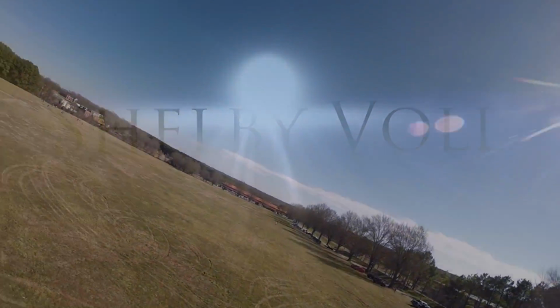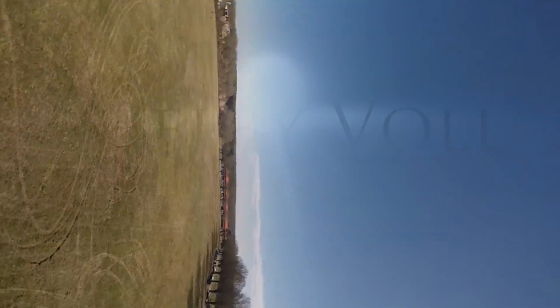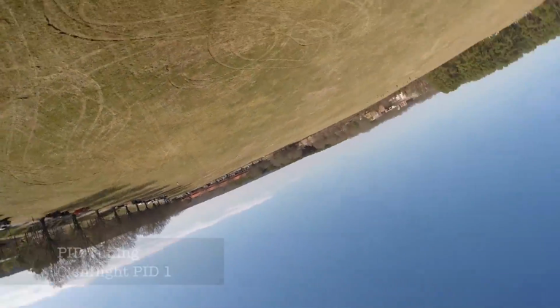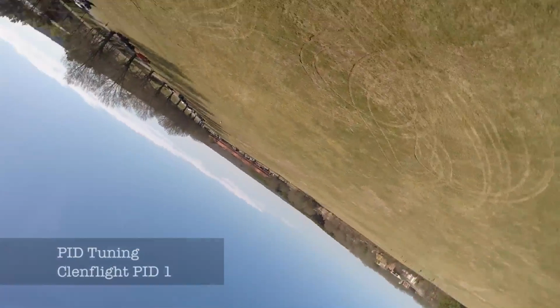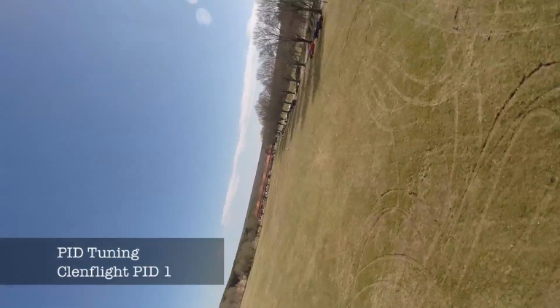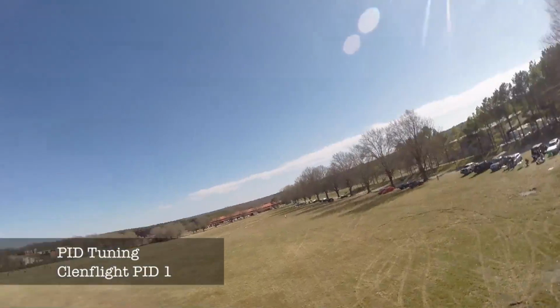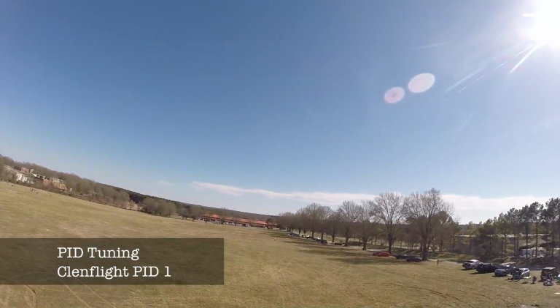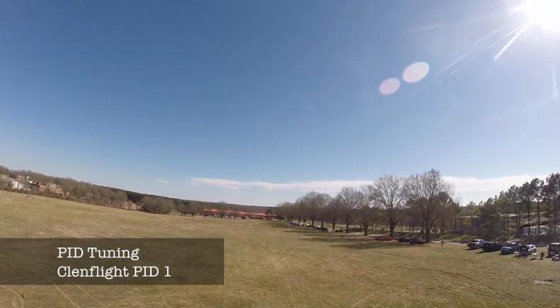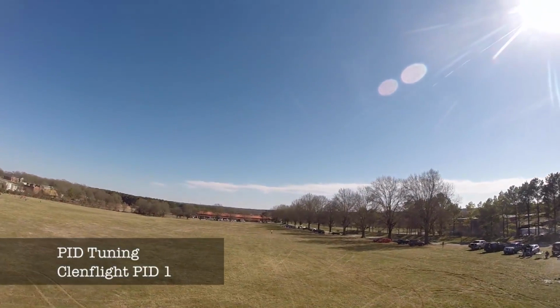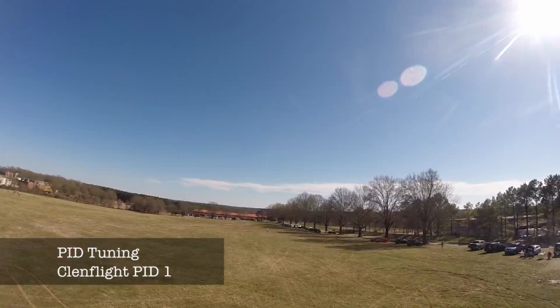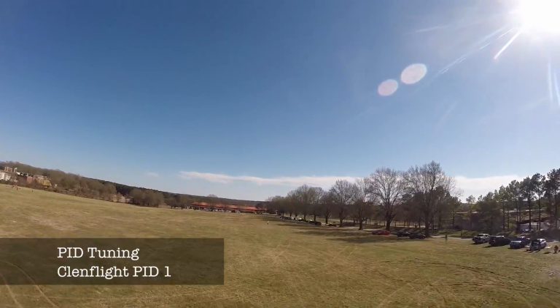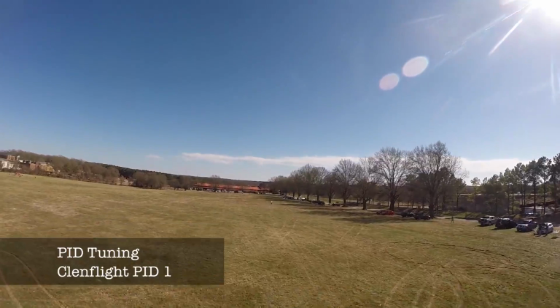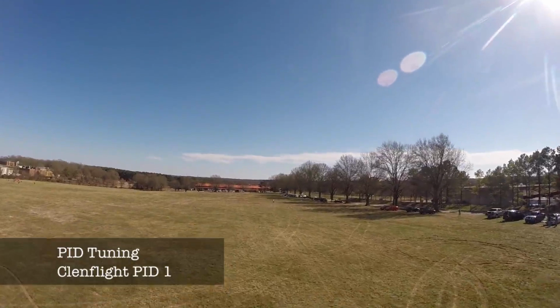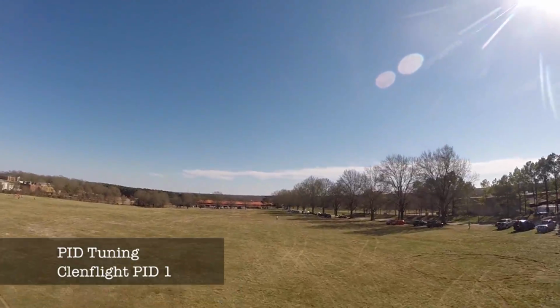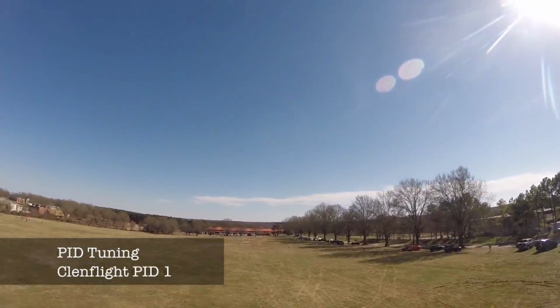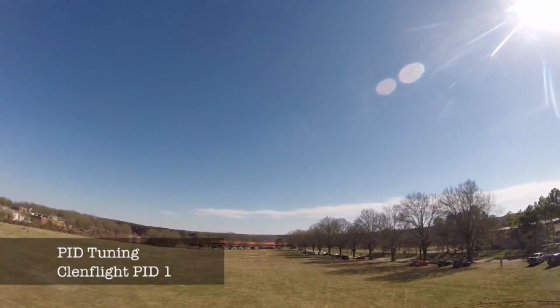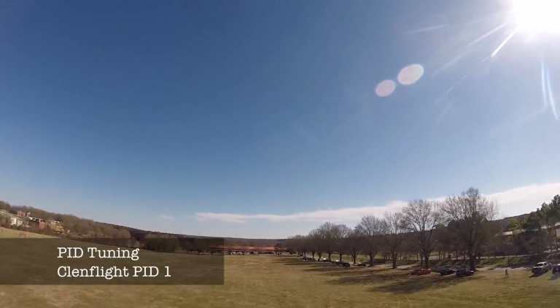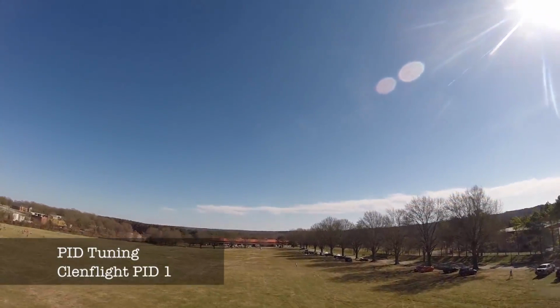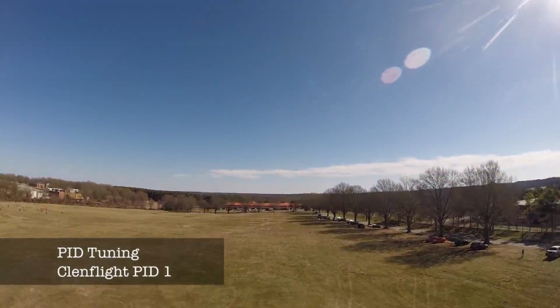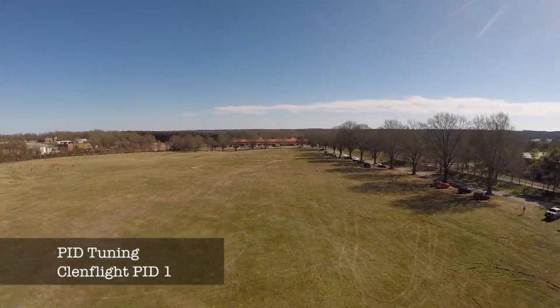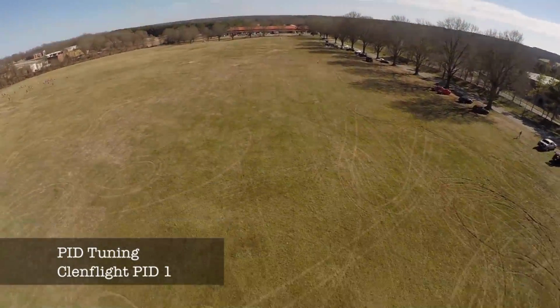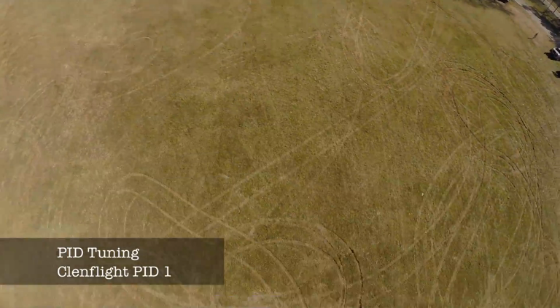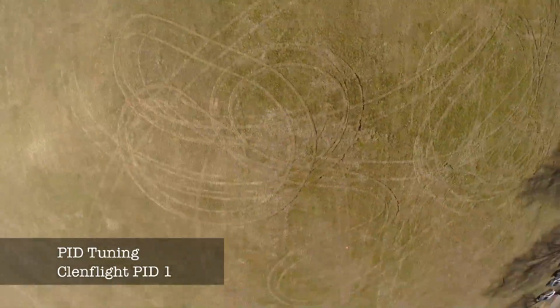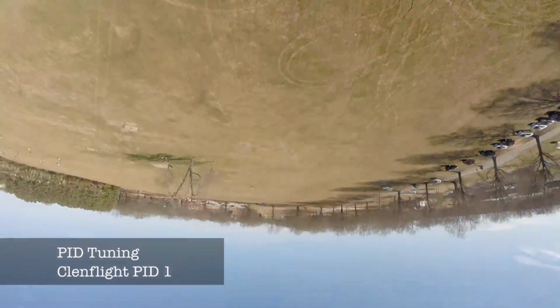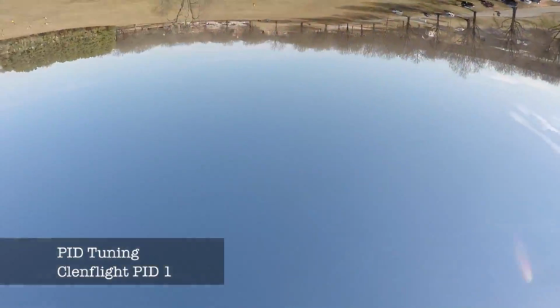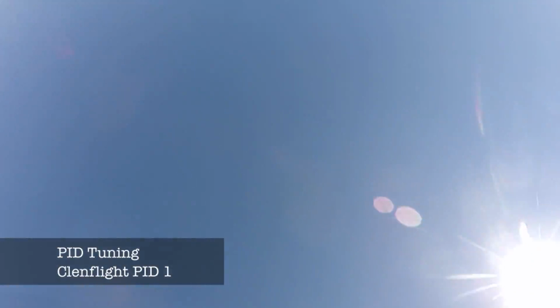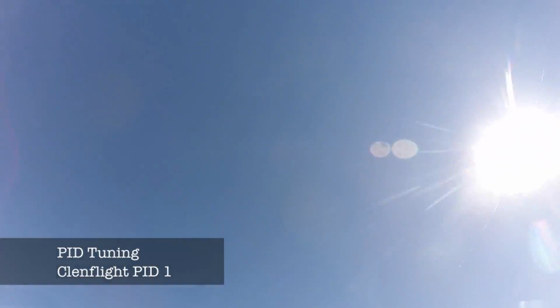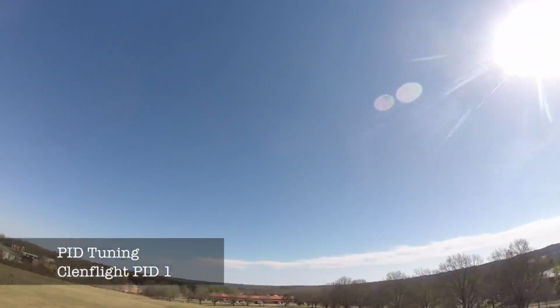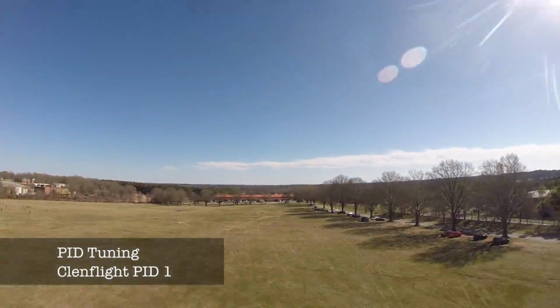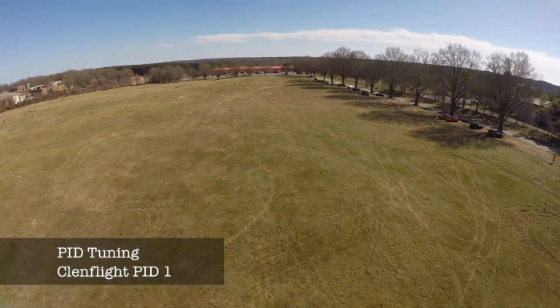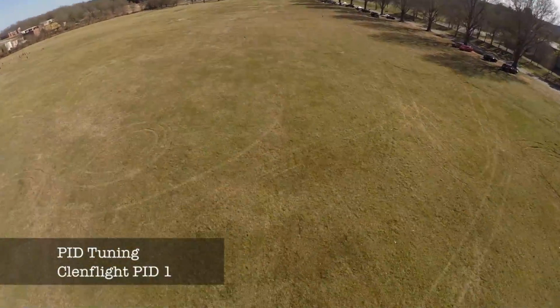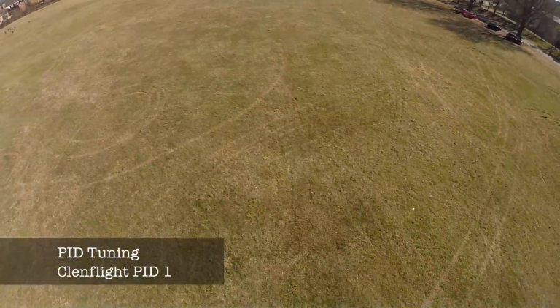Hello everybody, this is Shelby Voll. I thought I'd do a really brief show on PID tuning — Clean Flight and PID controller 1.